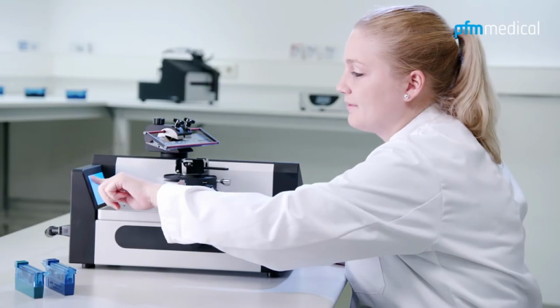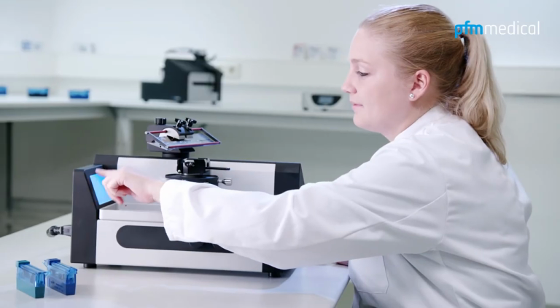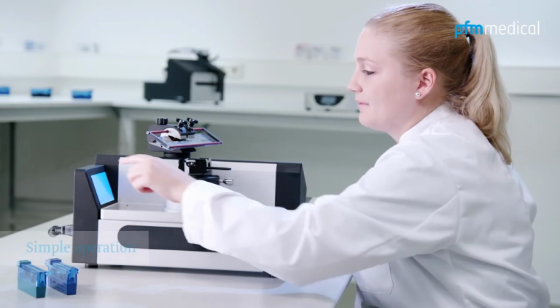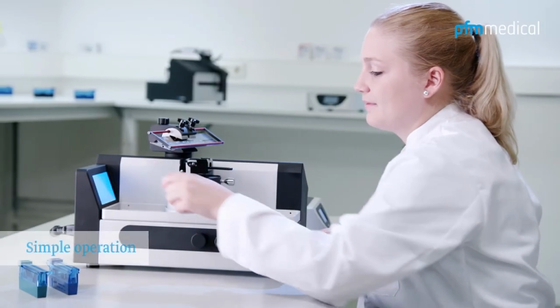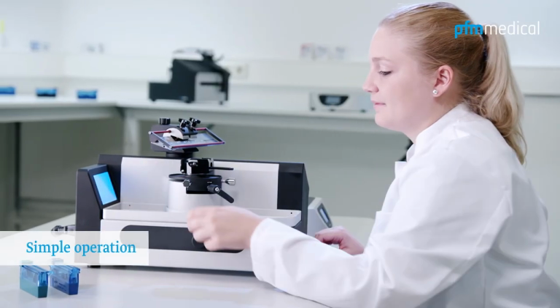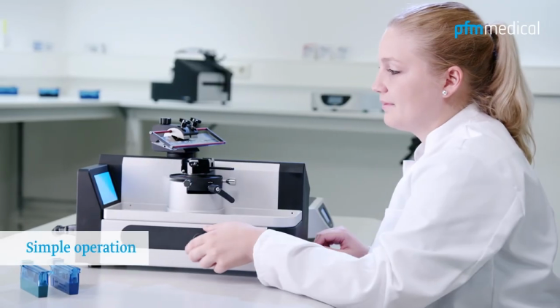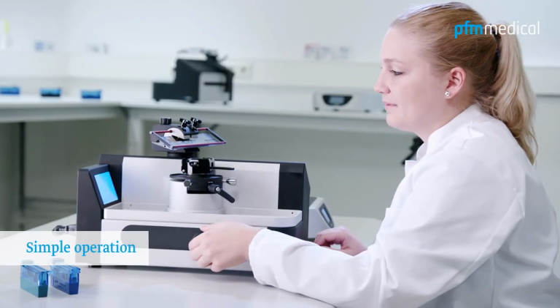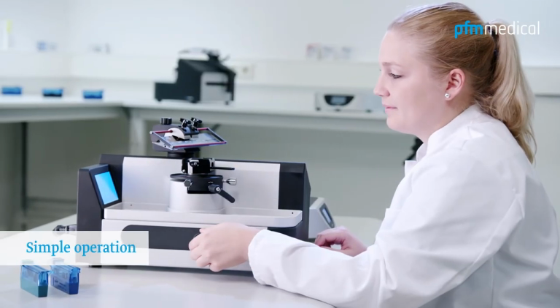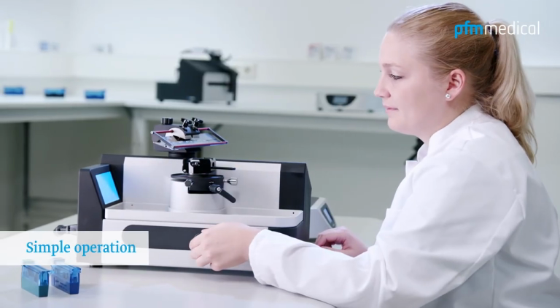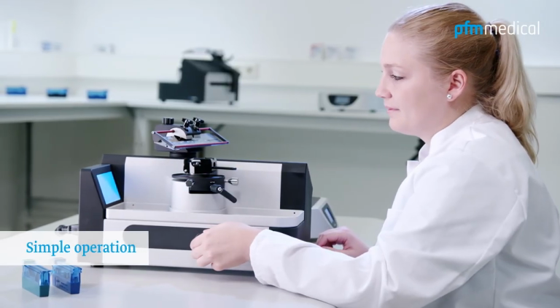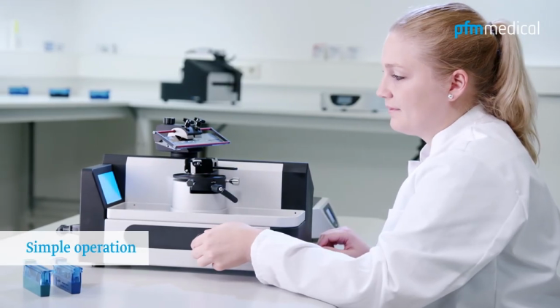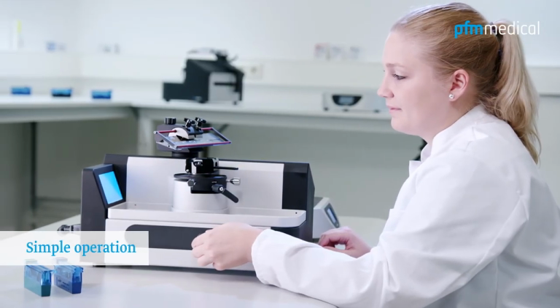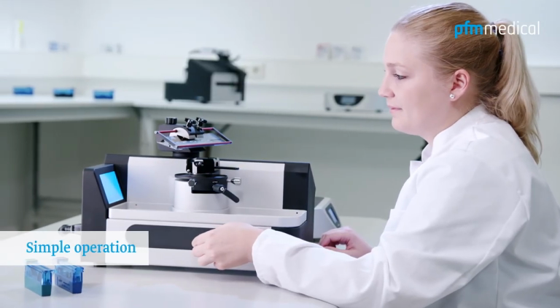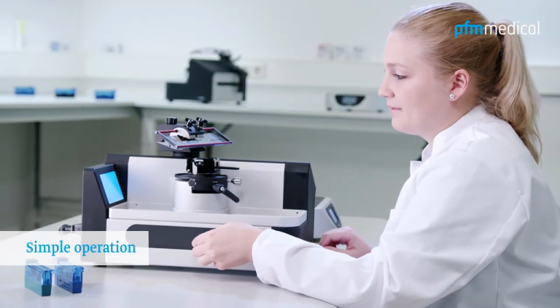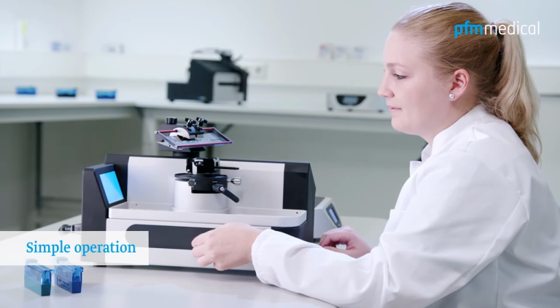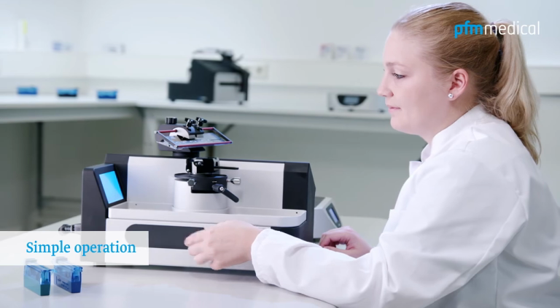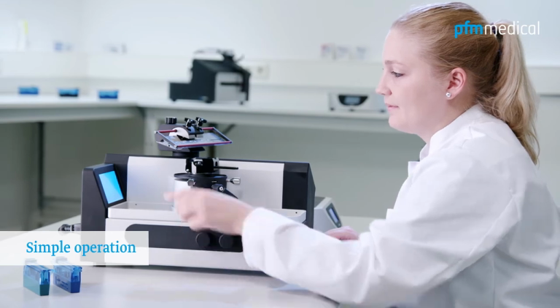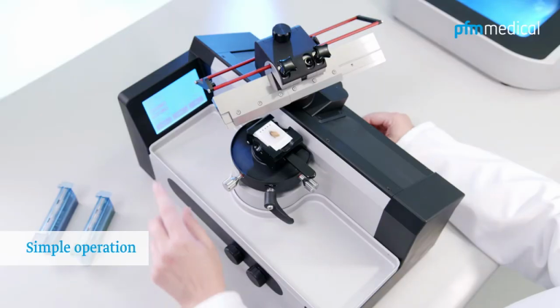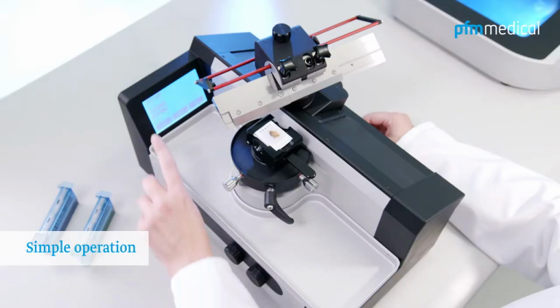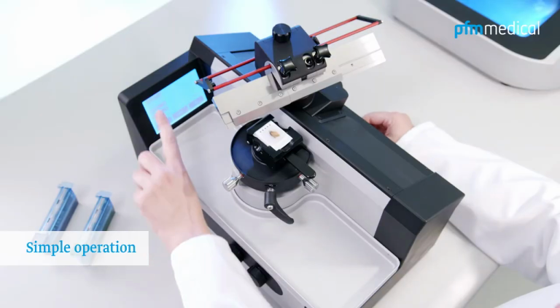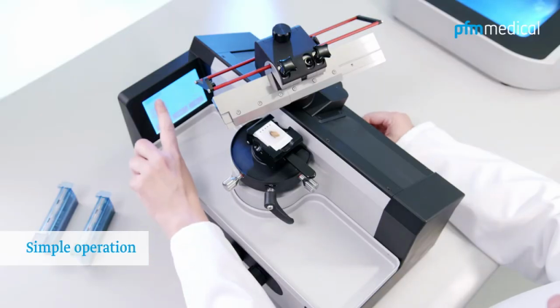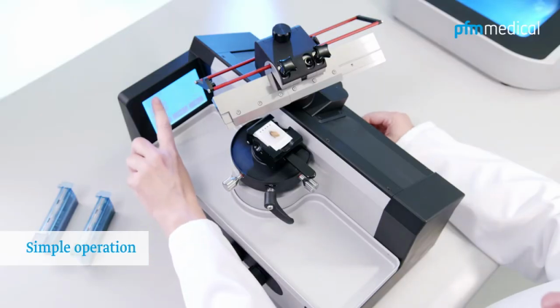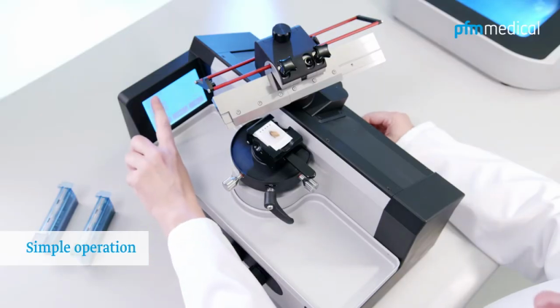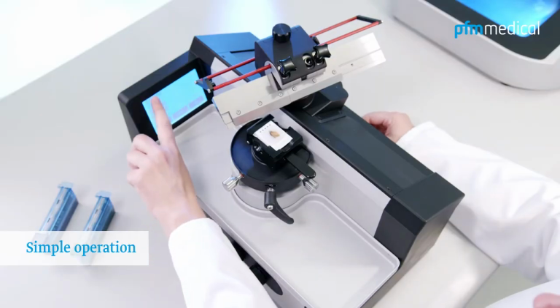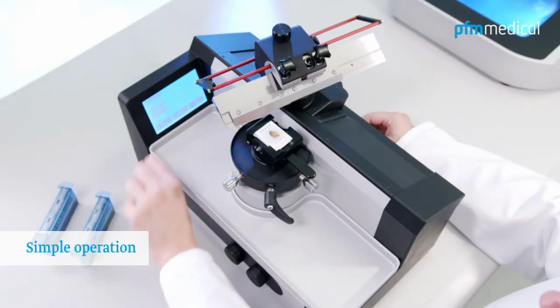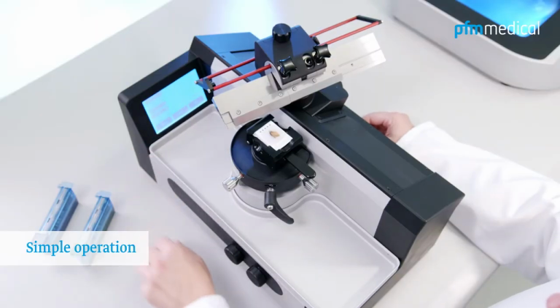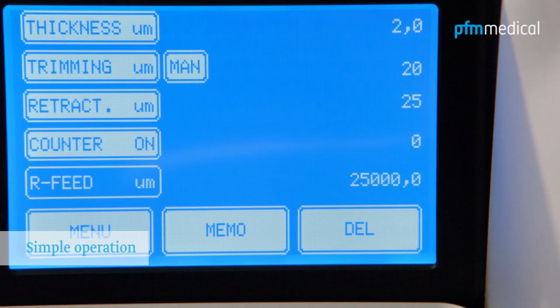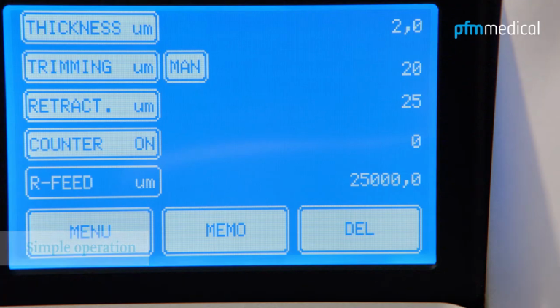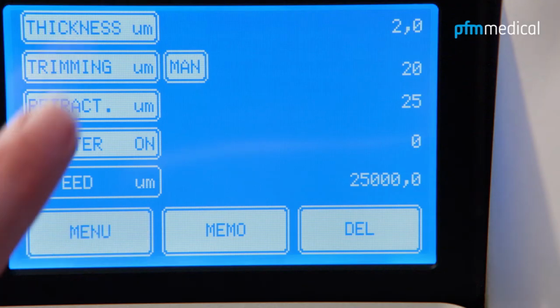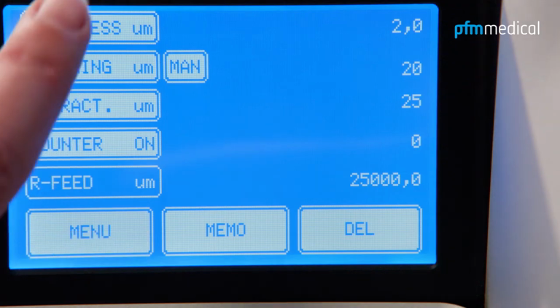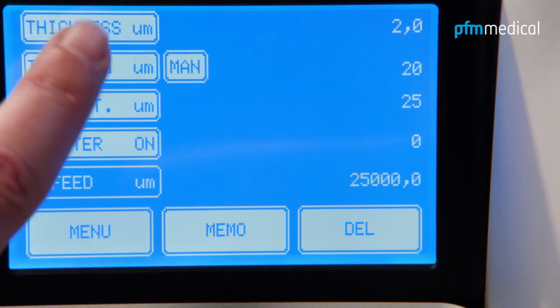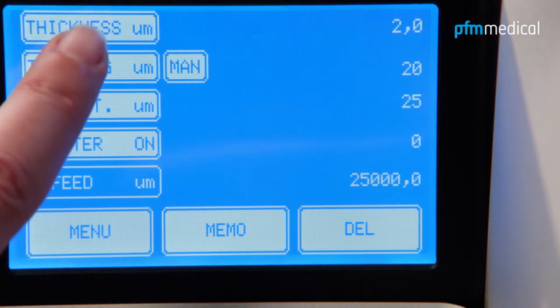The control panels and displays, with their clear layout by function, allow easy, user-friendly handling.